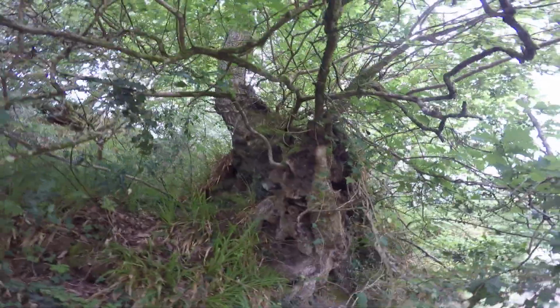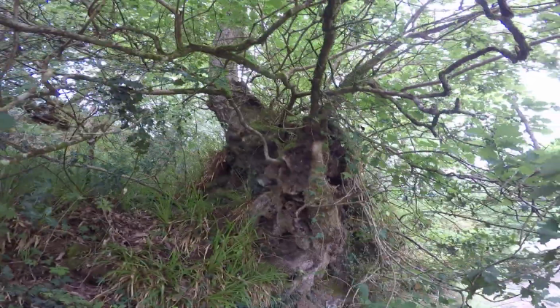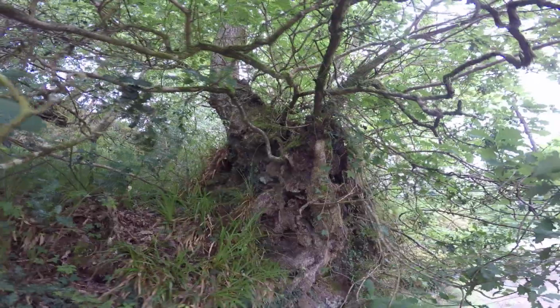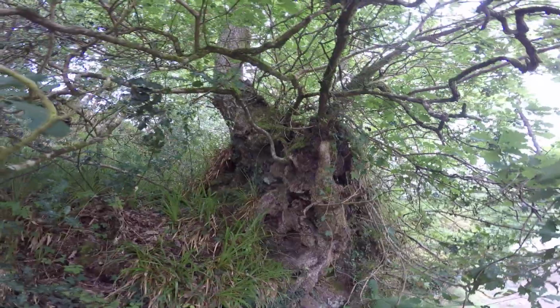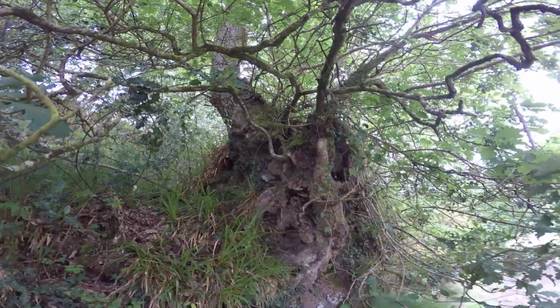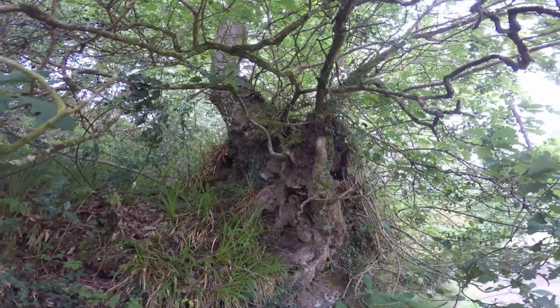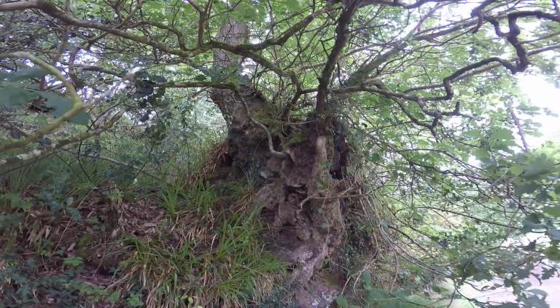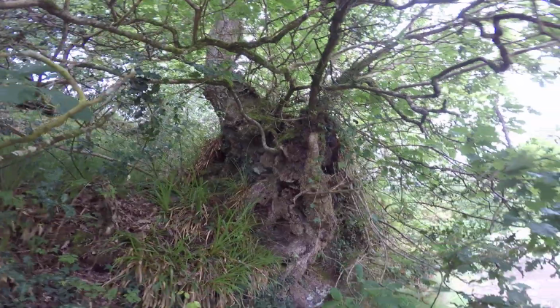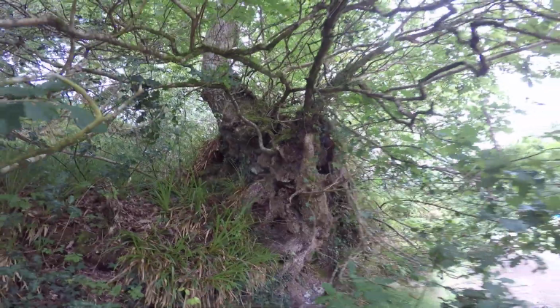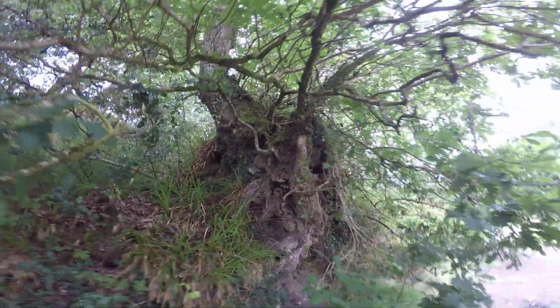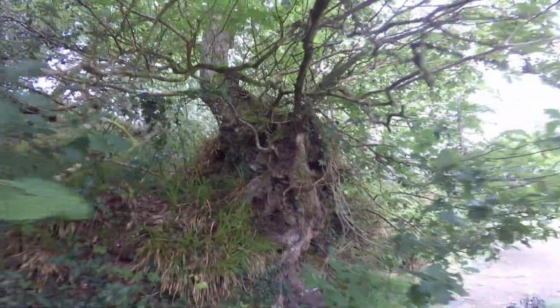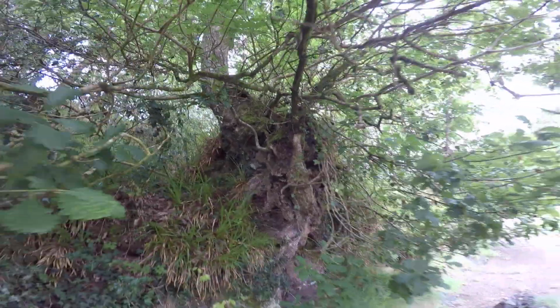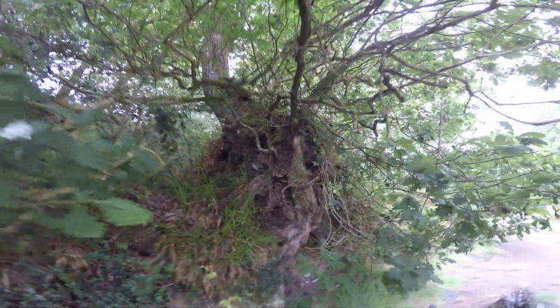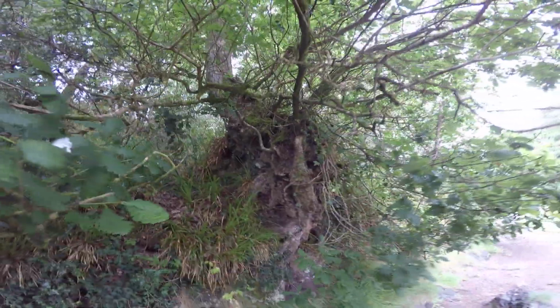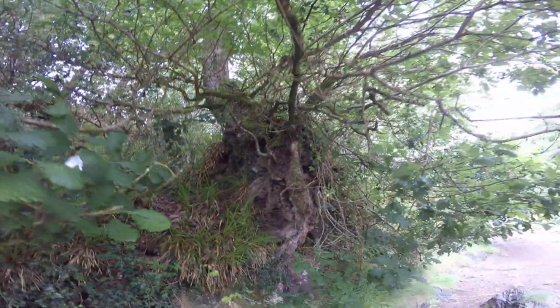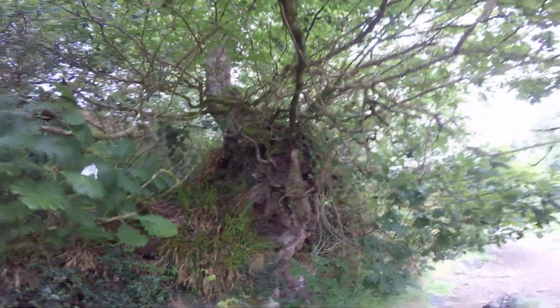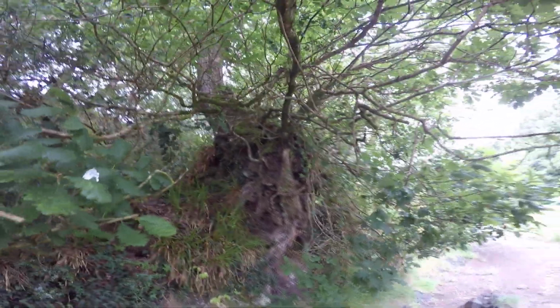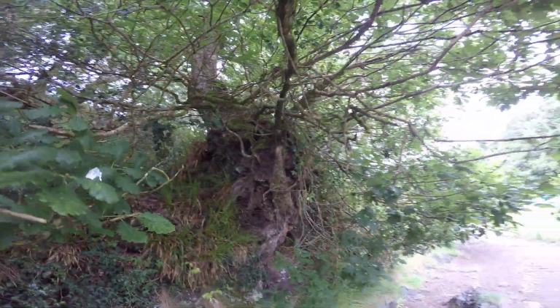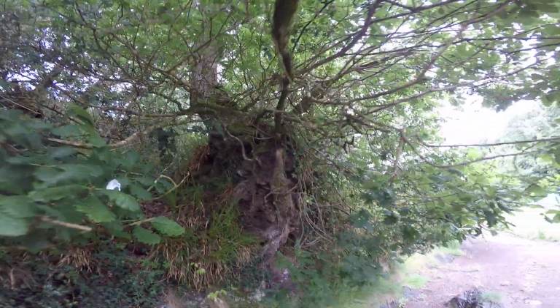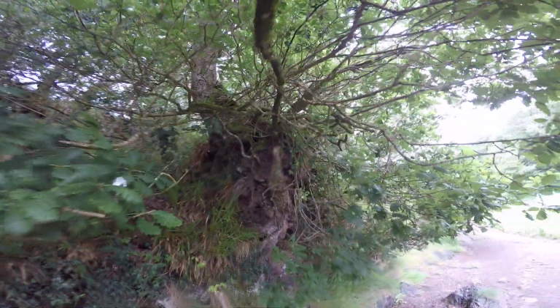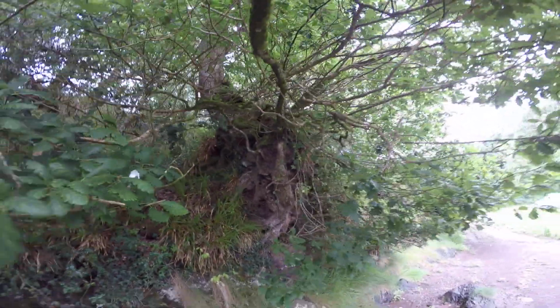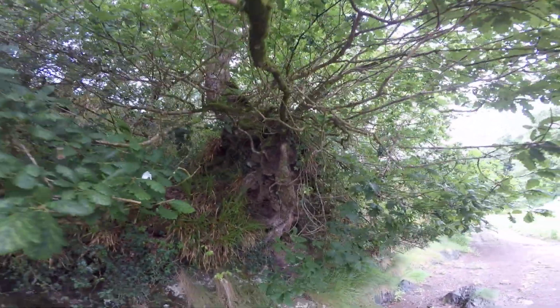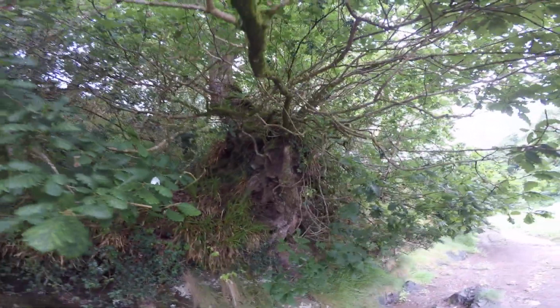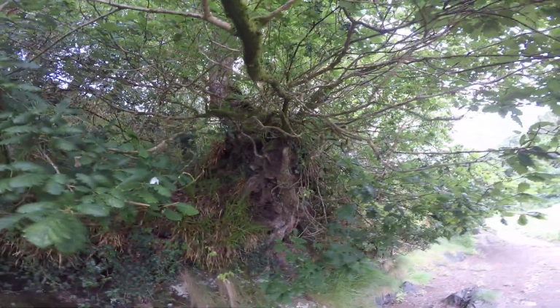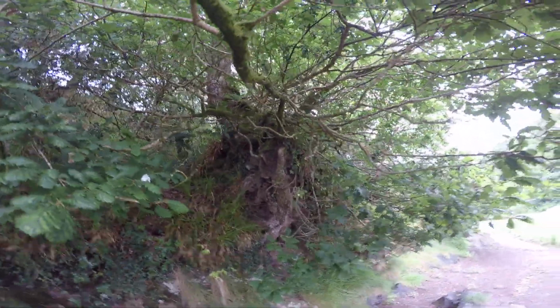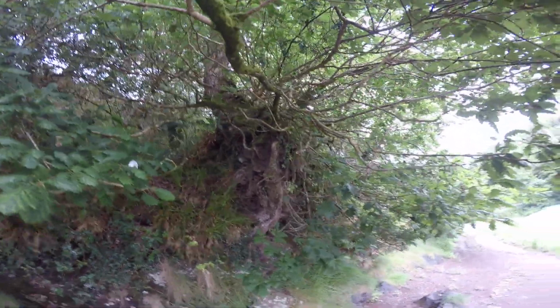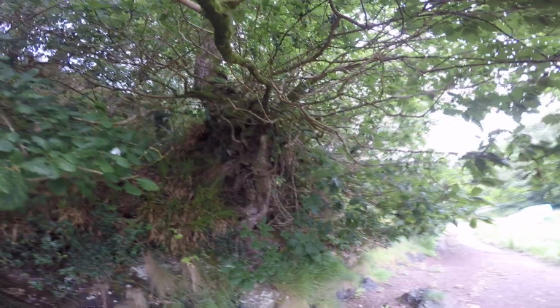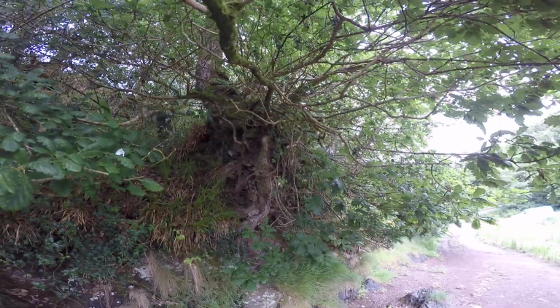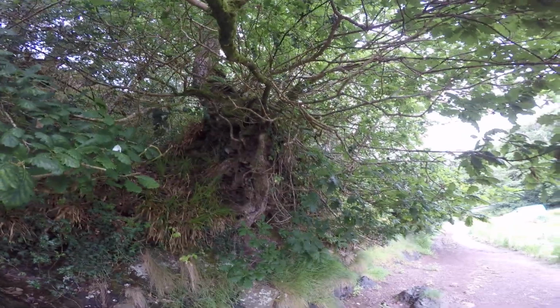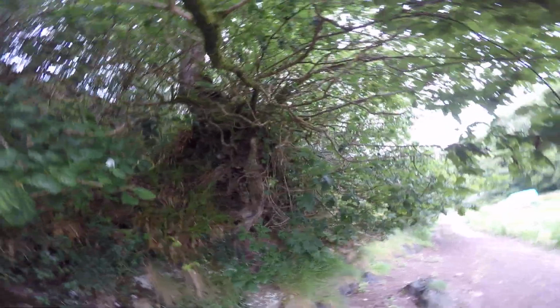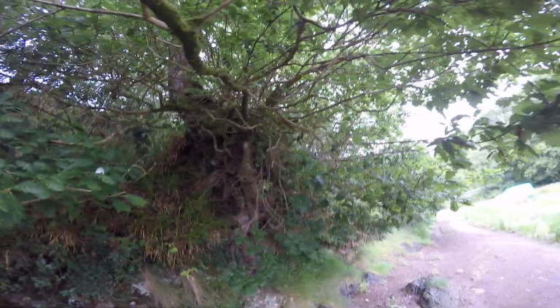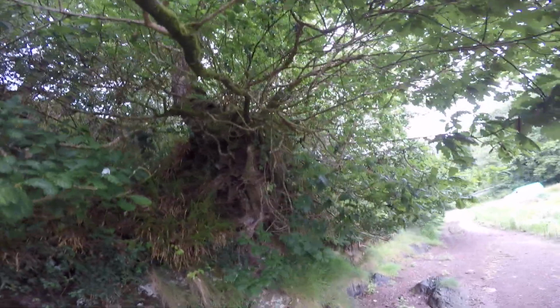So a nothing little tree is actually a really nice veteran. Let's see if we can get a better view of it.